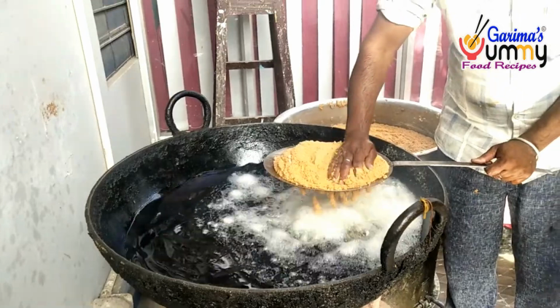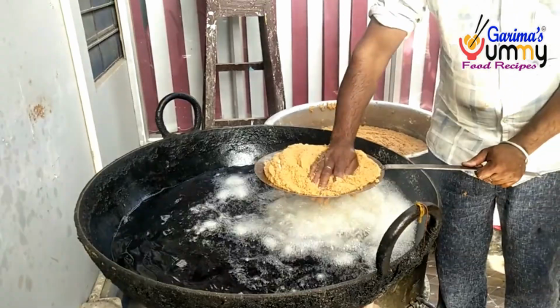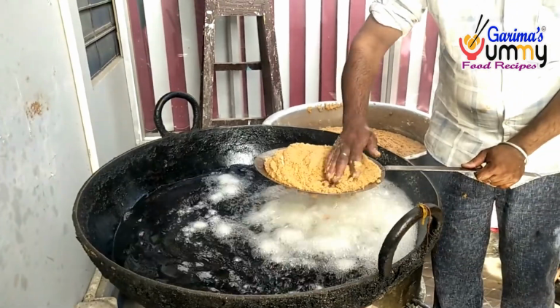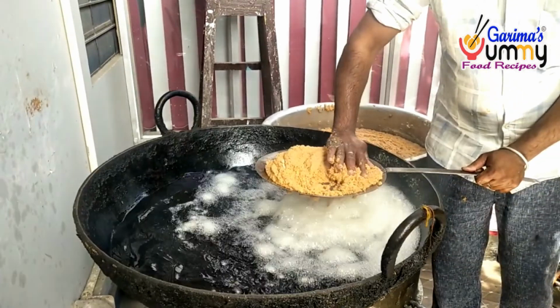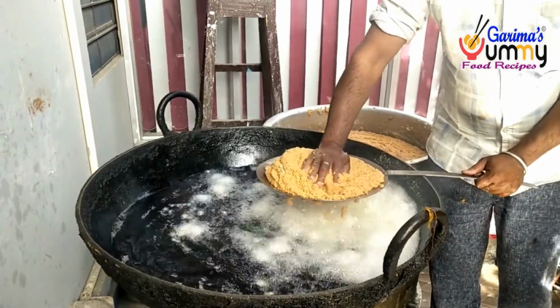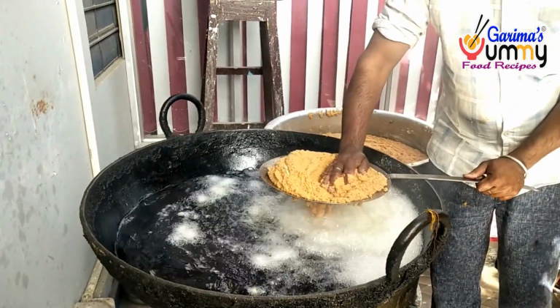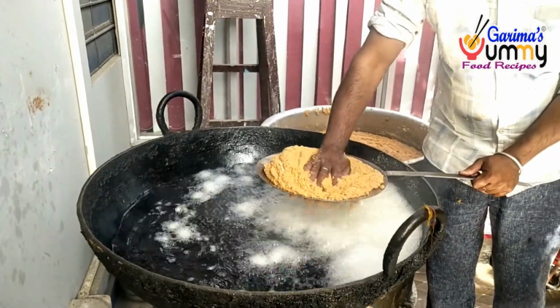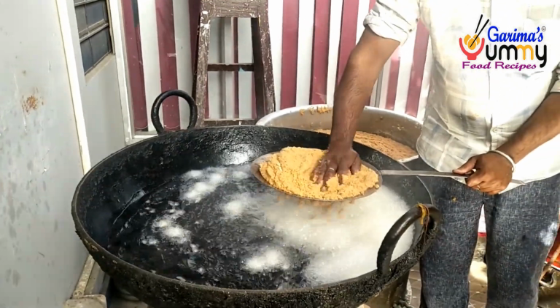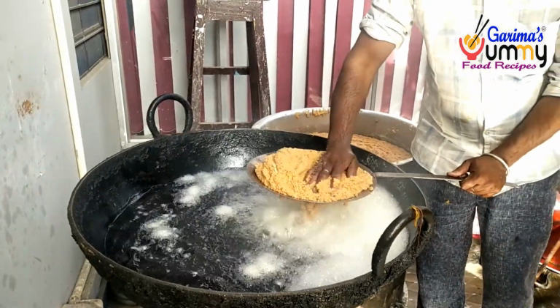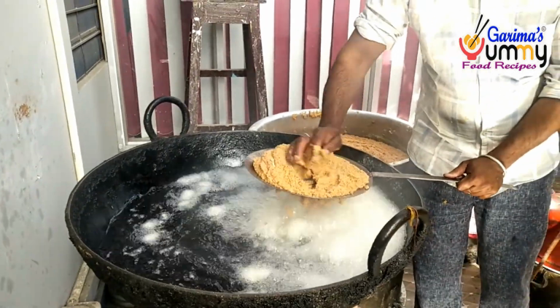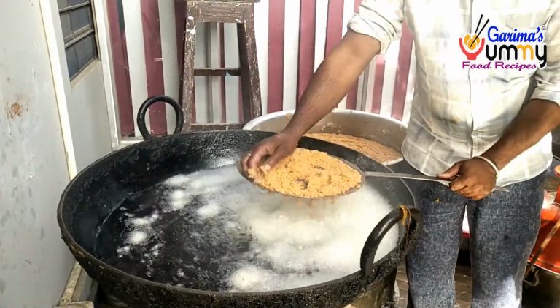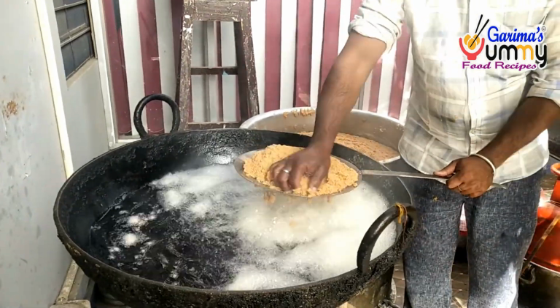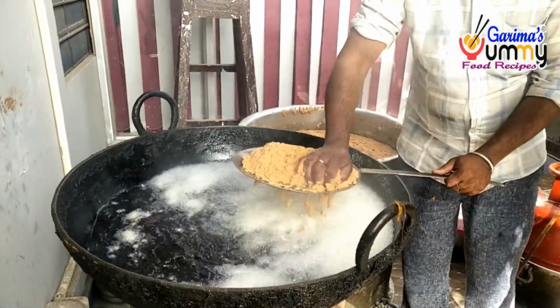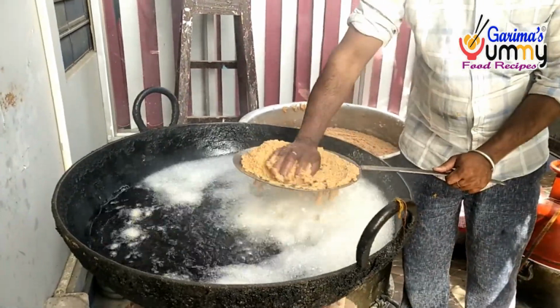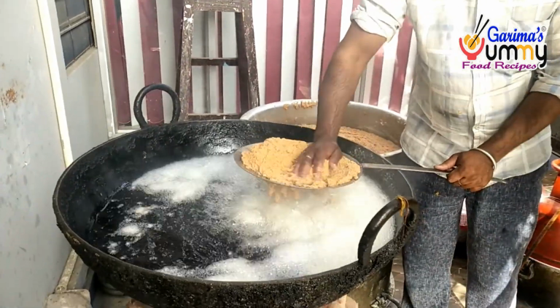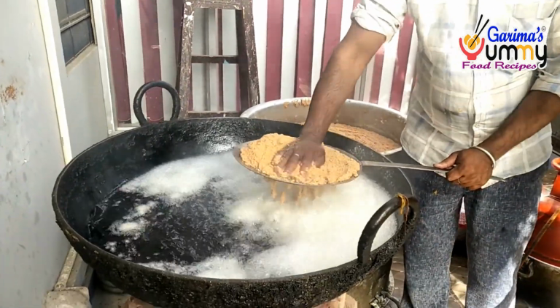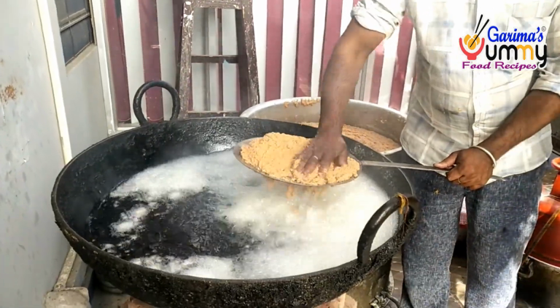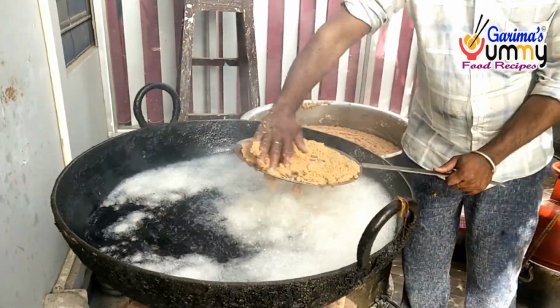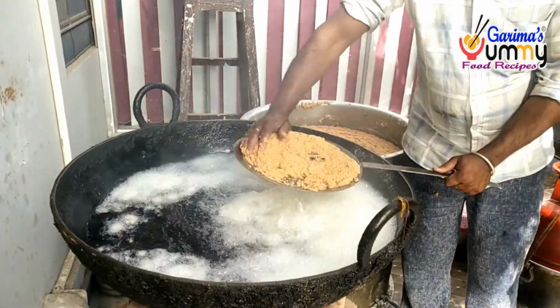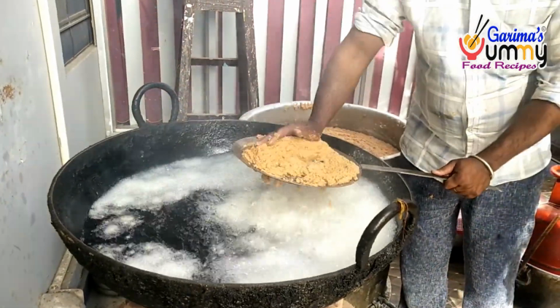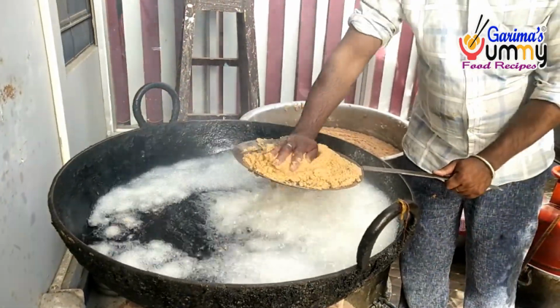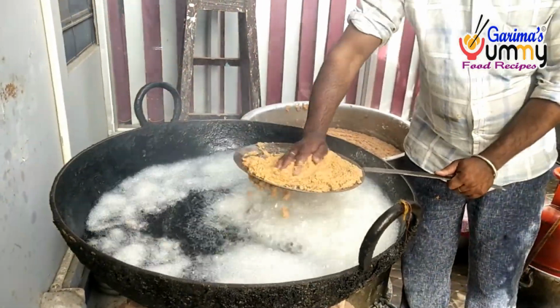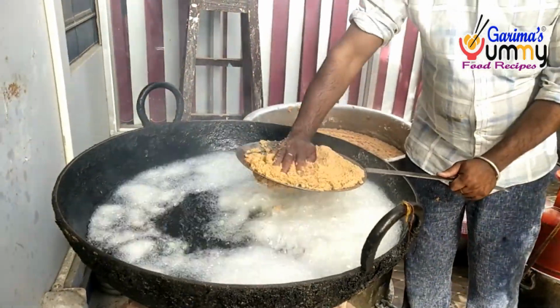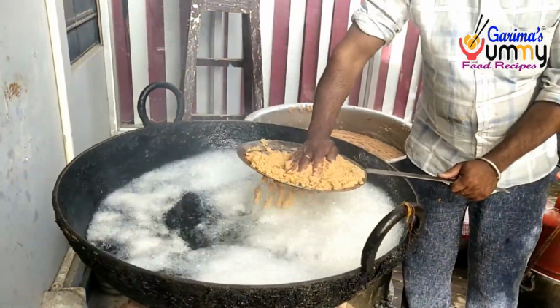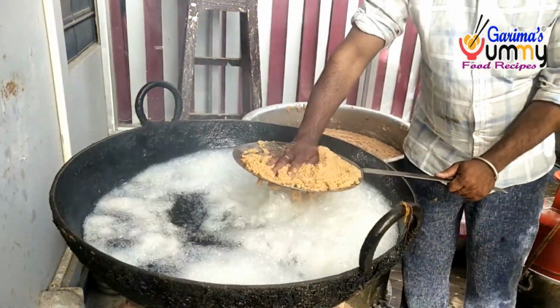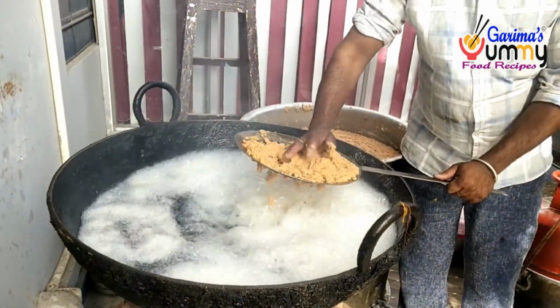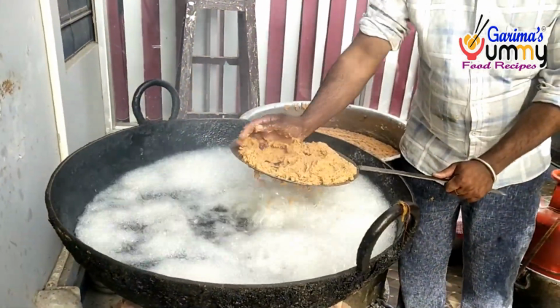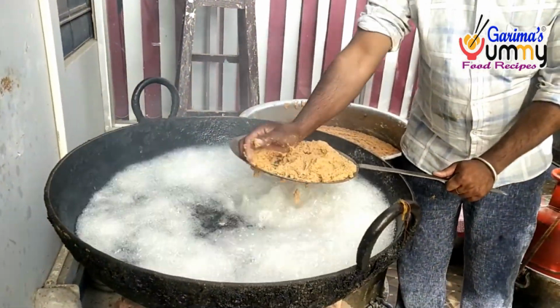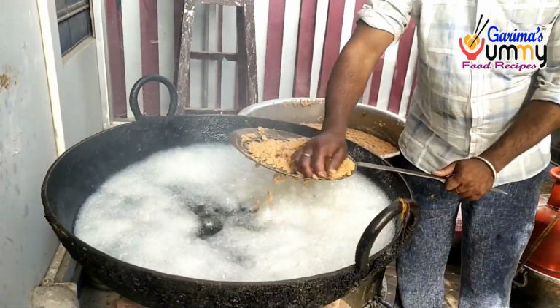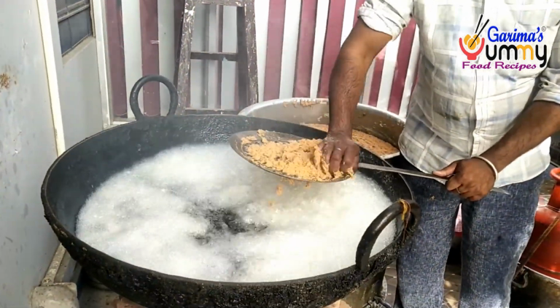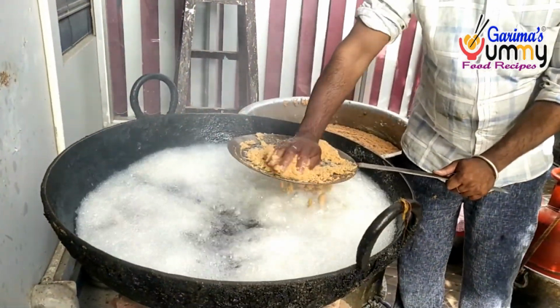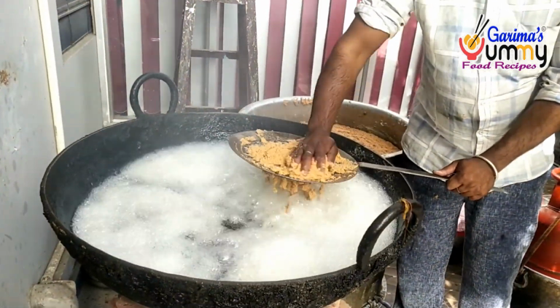Hello friends, I am Garima. Welcome to my channel, Garima Aziyami Food Recipes.